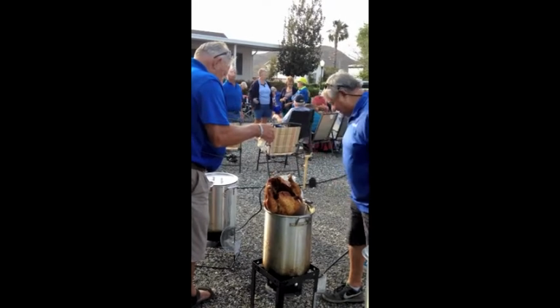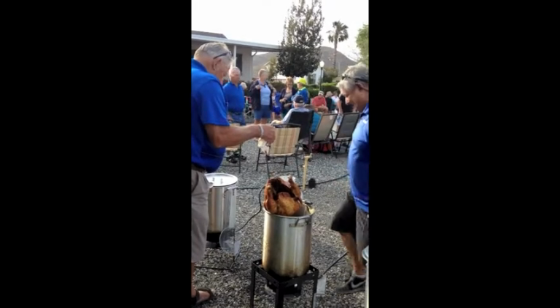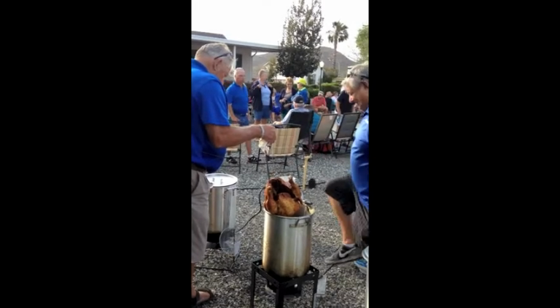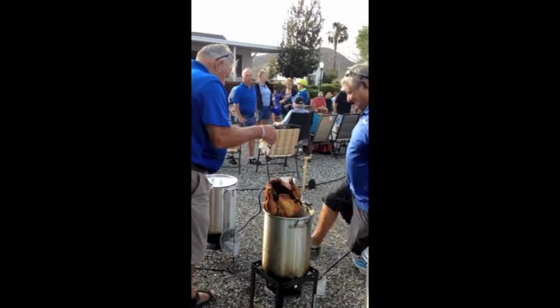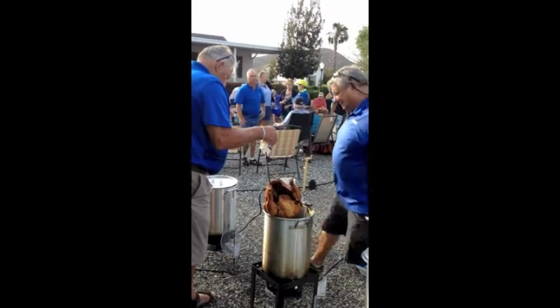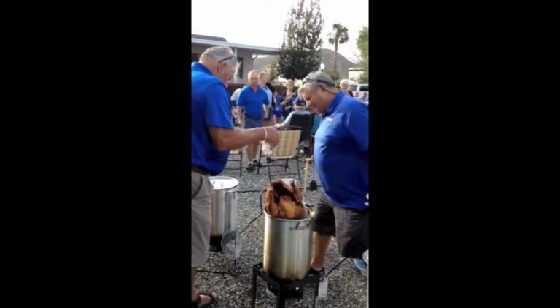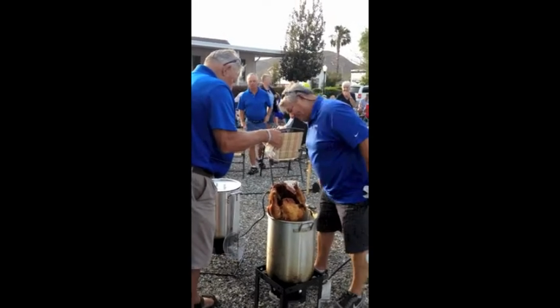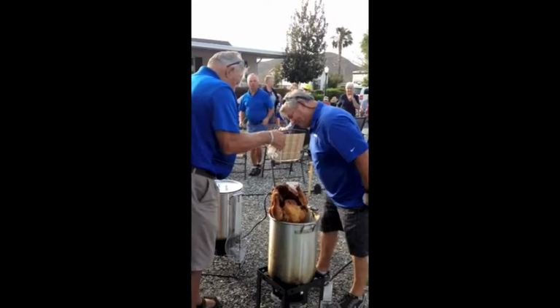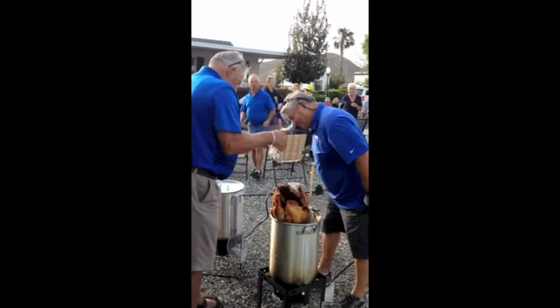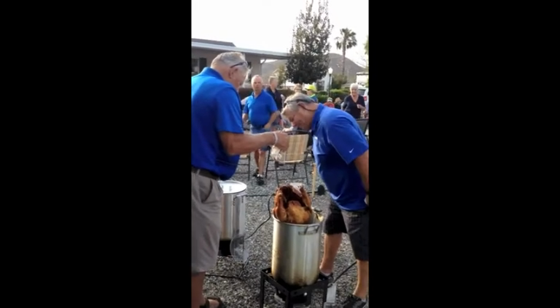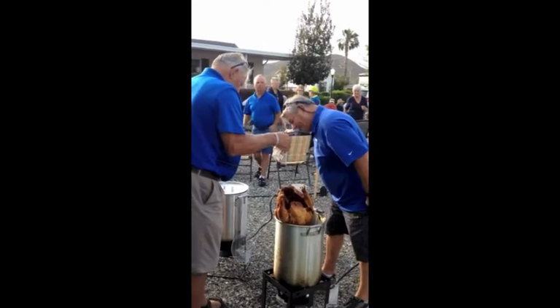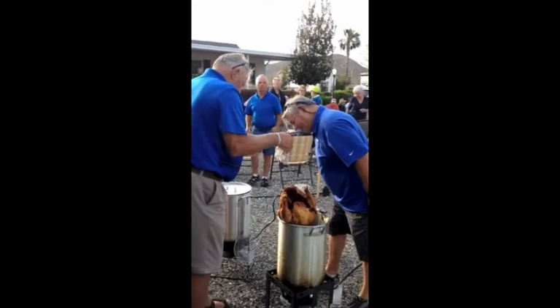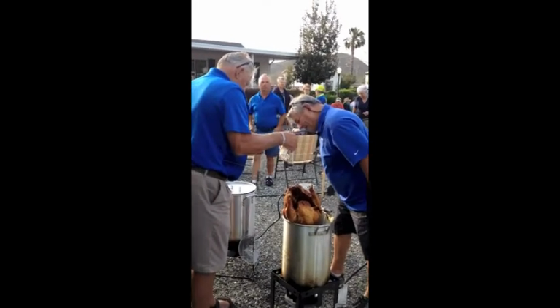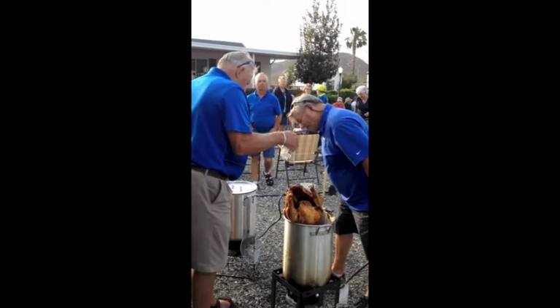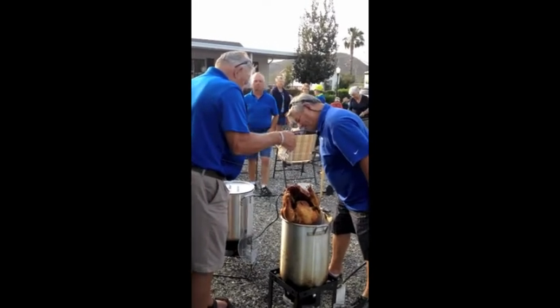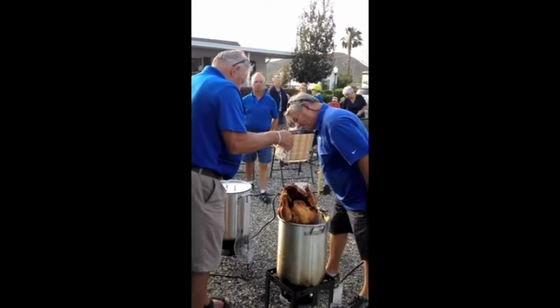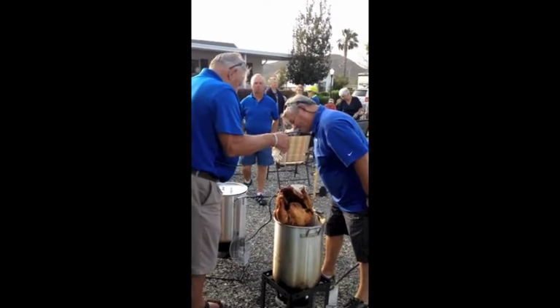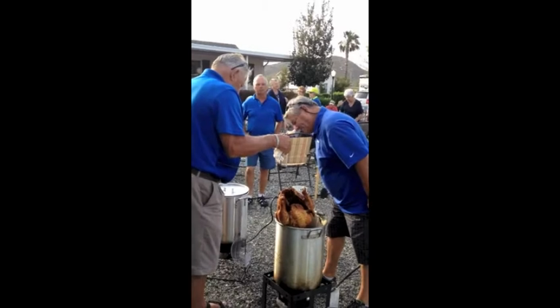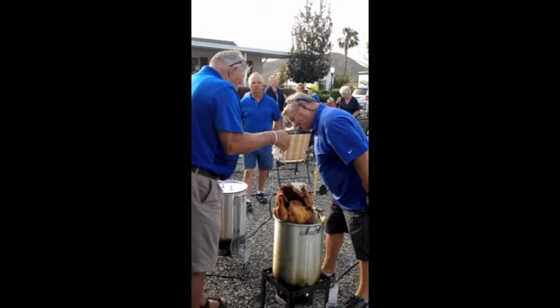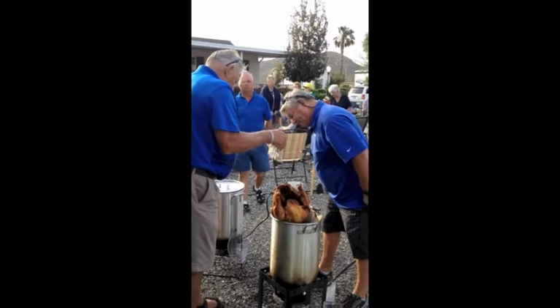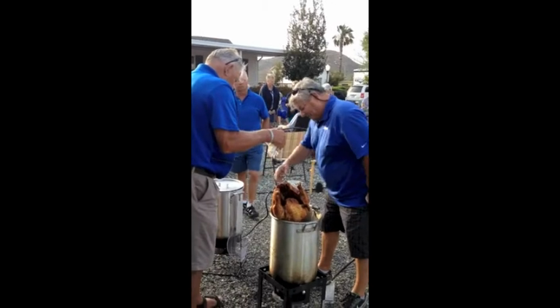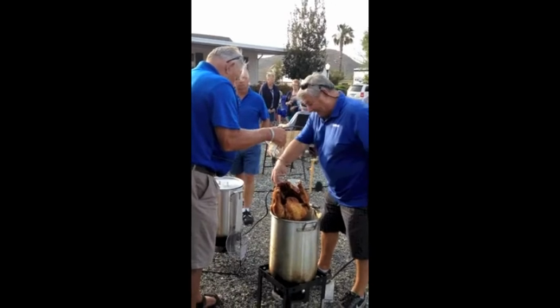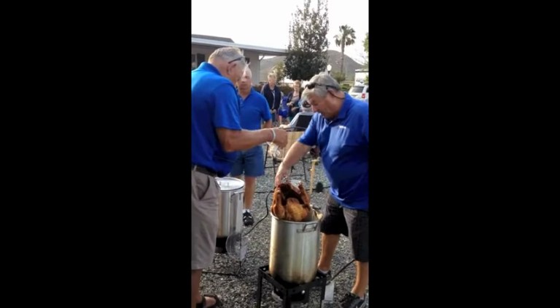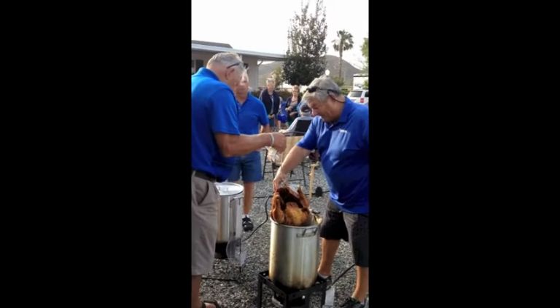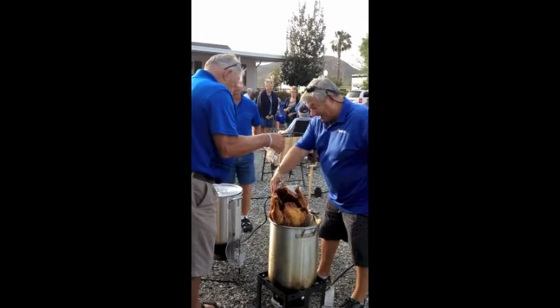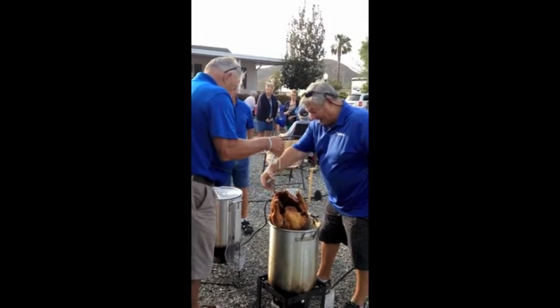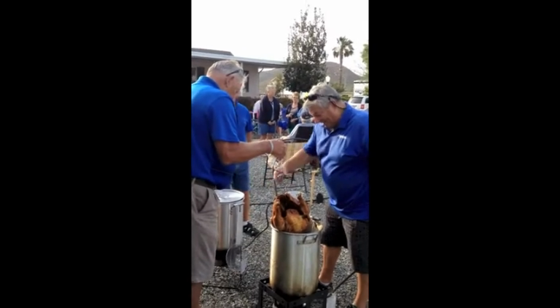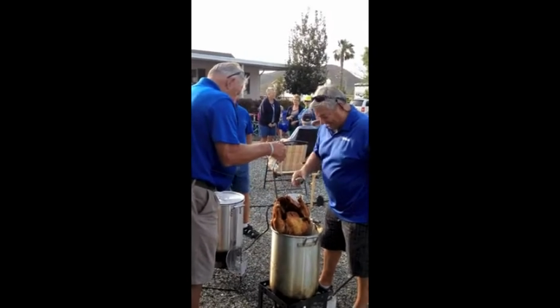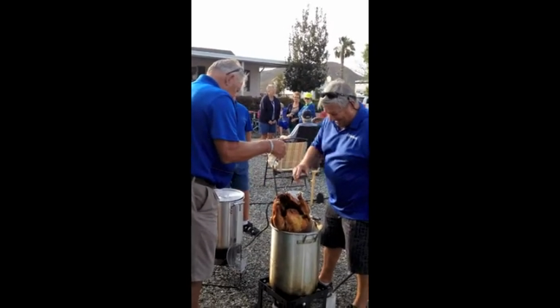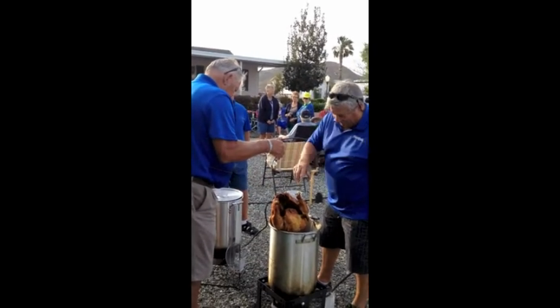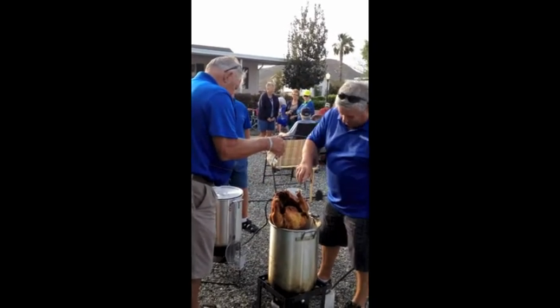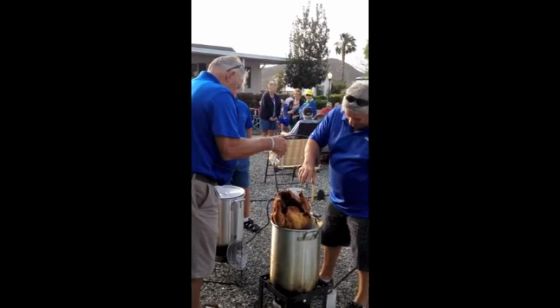Notice they're checking the internal temperature of each turkey with a thermometer. This is so fabulous — this is so food safe.